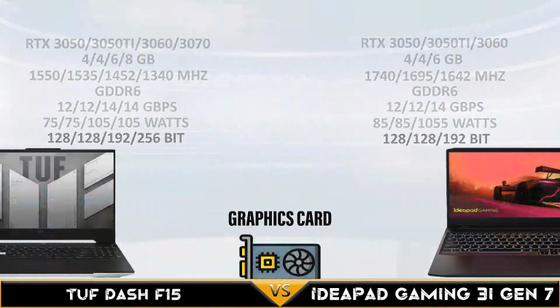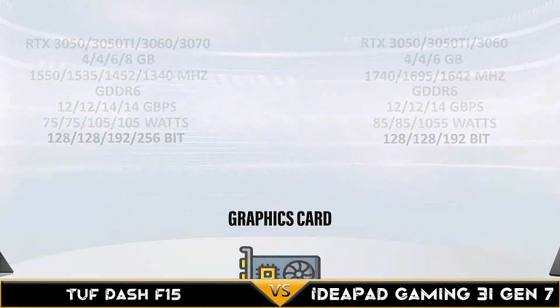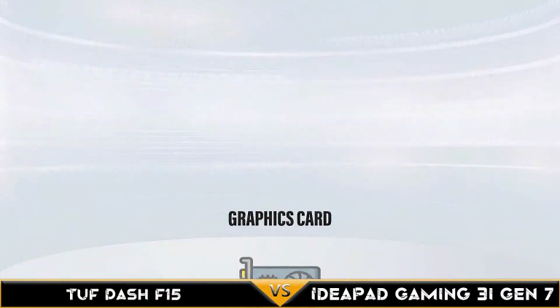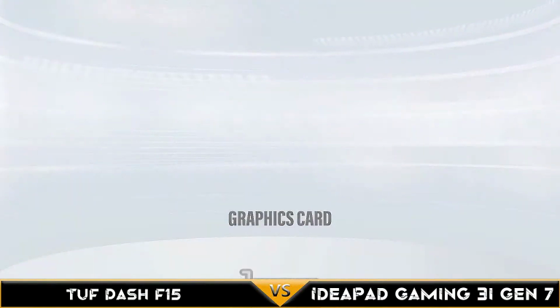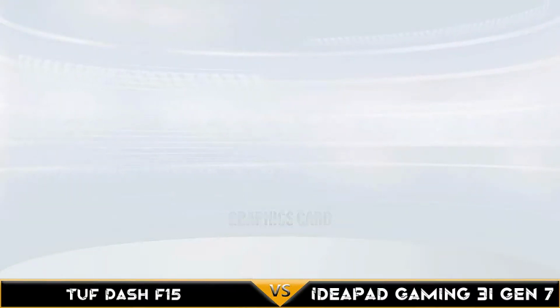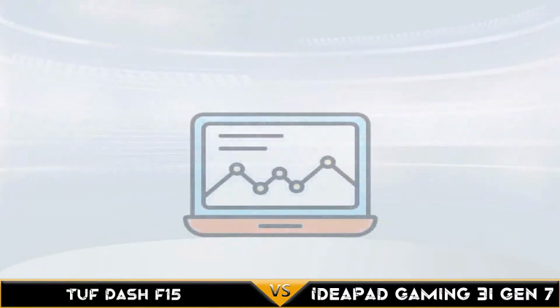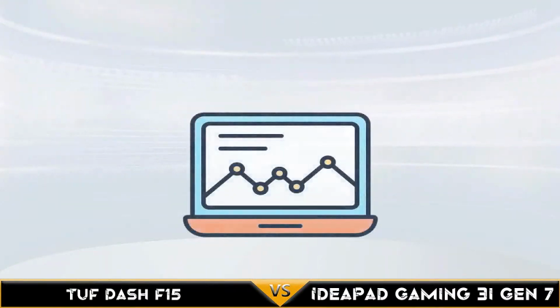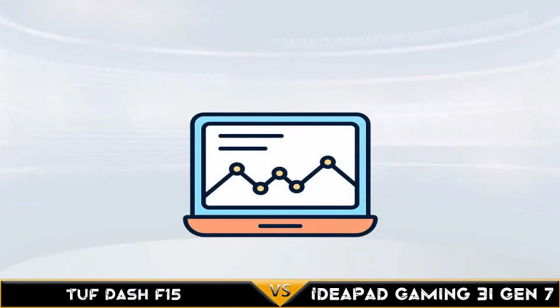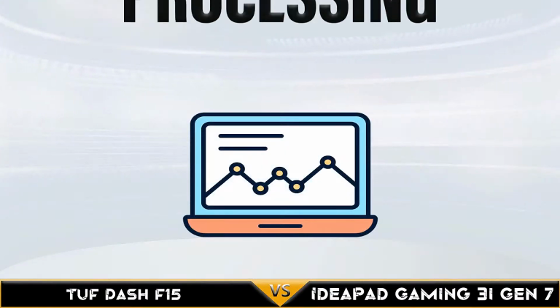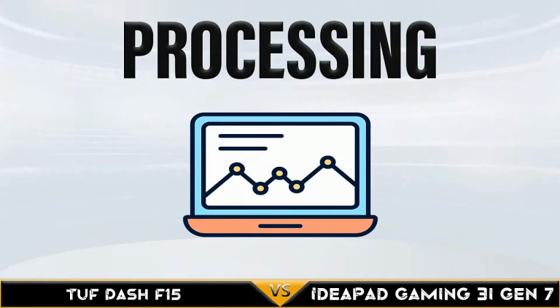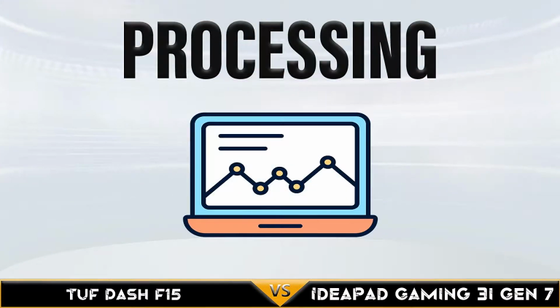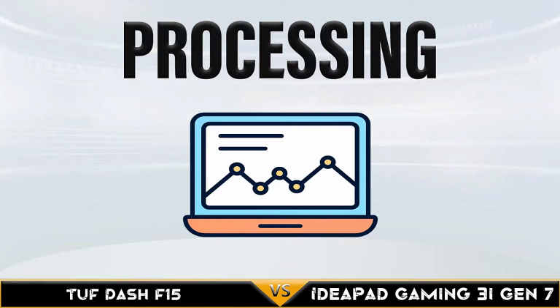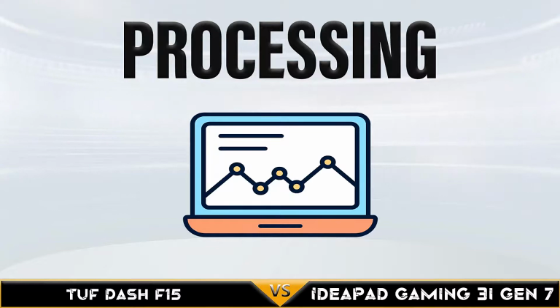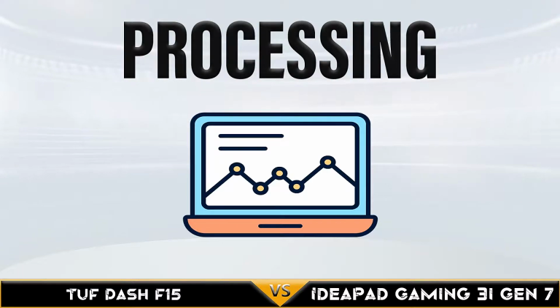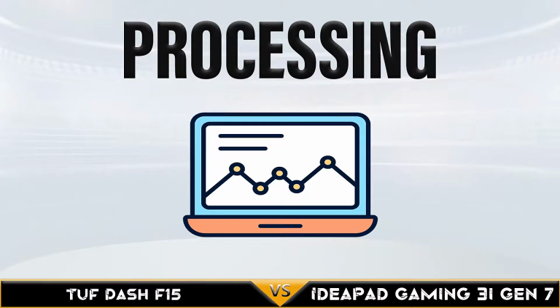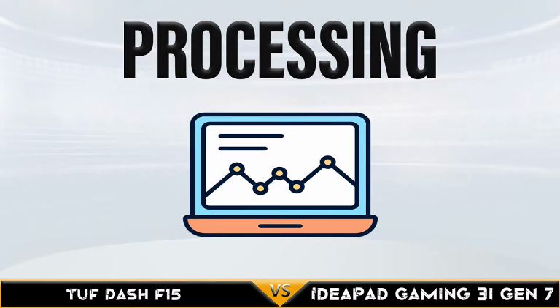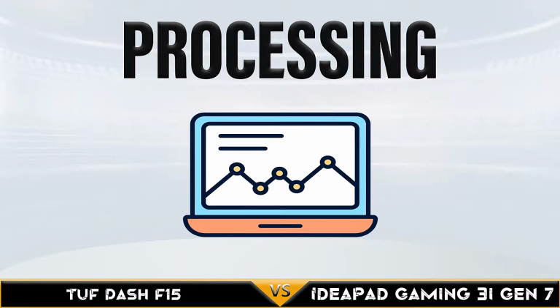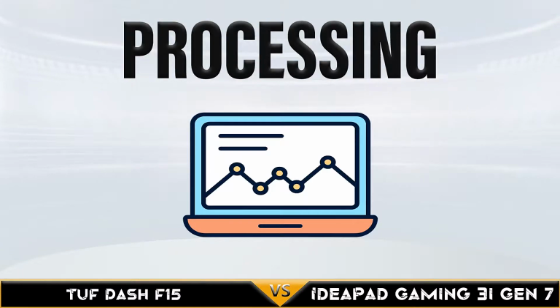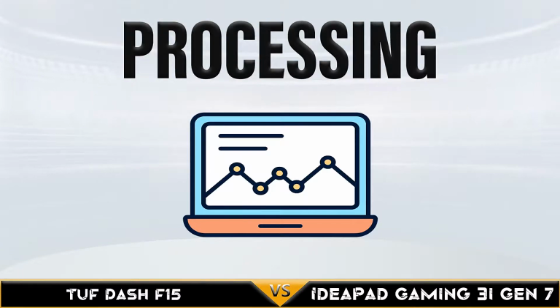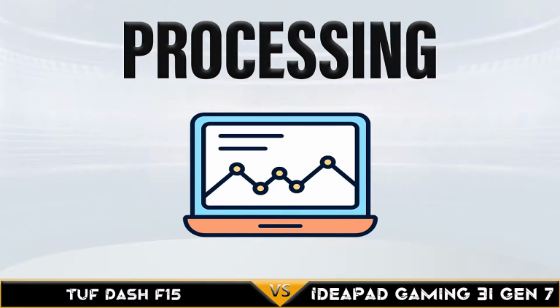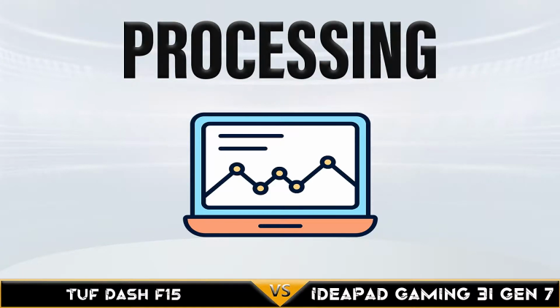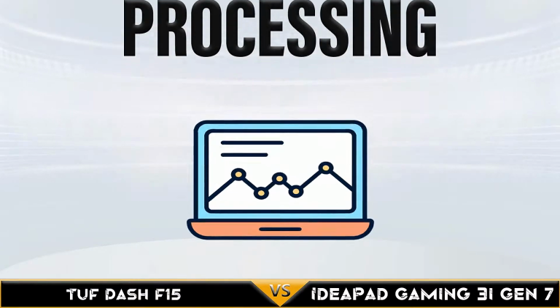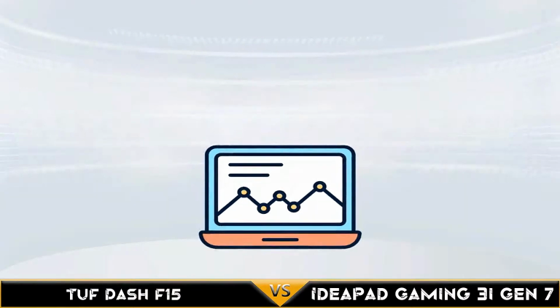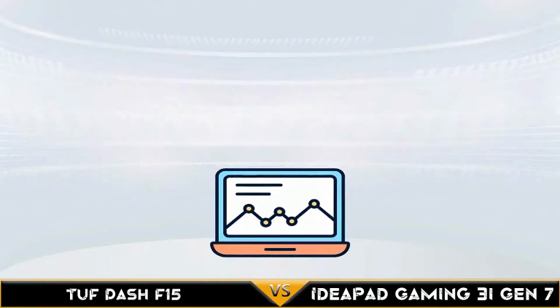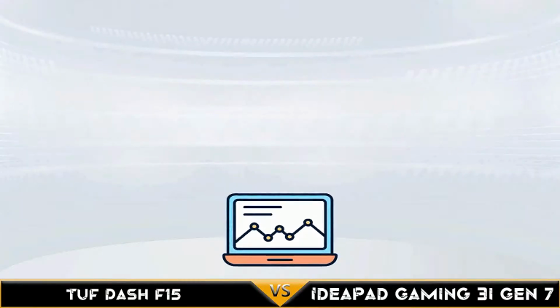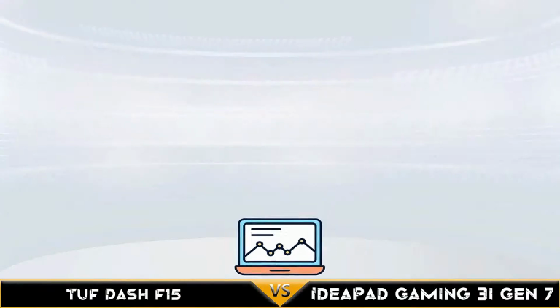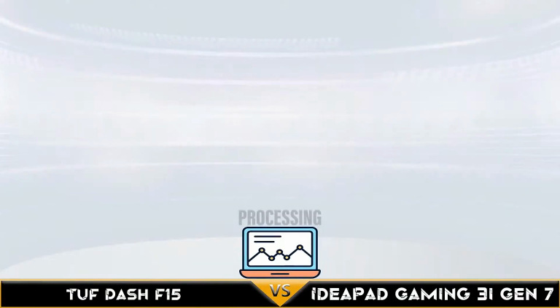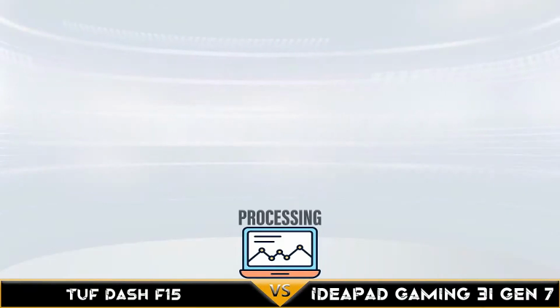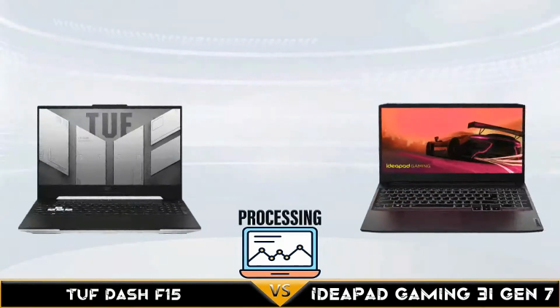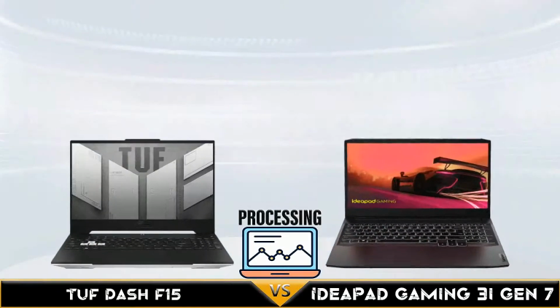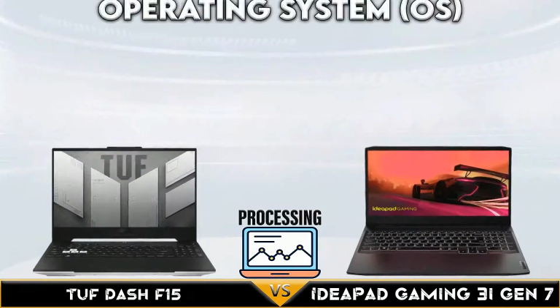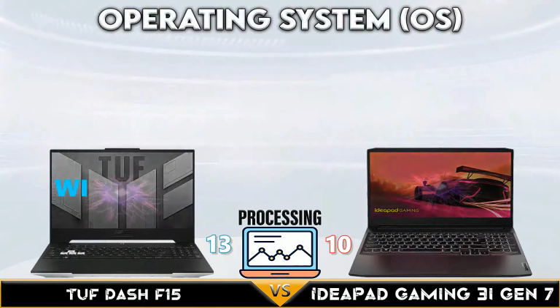TUF Dash F15 wins the GPU support comparison with 4 NVIDIA video card supports.